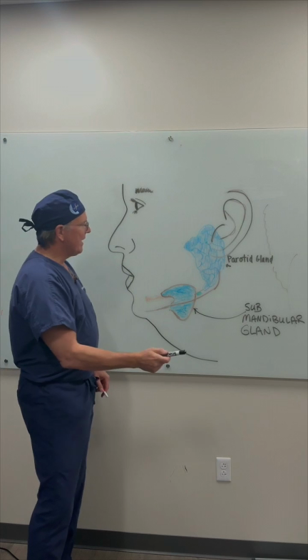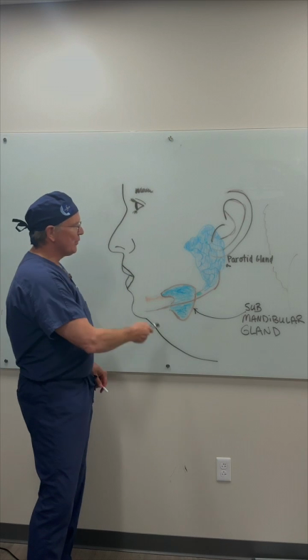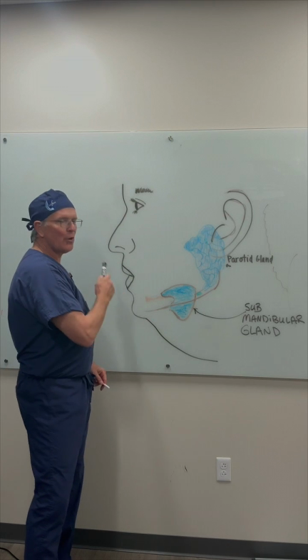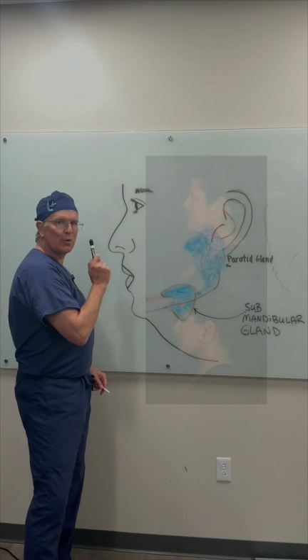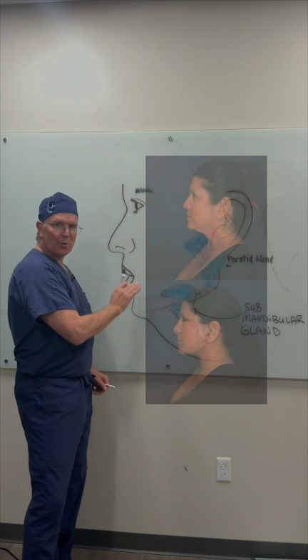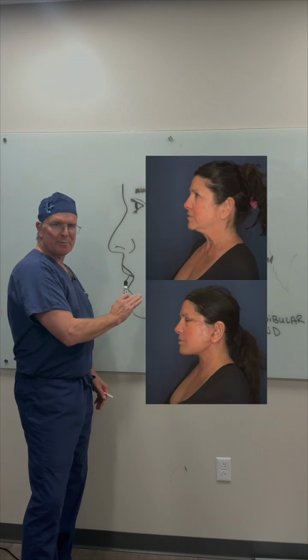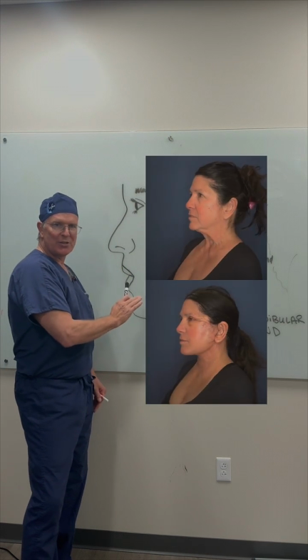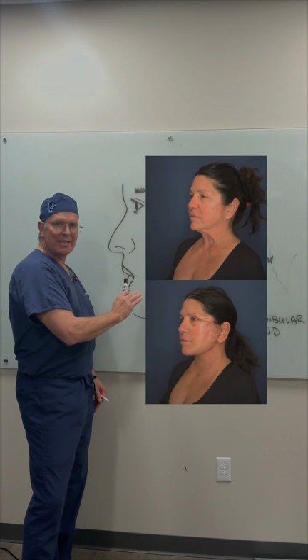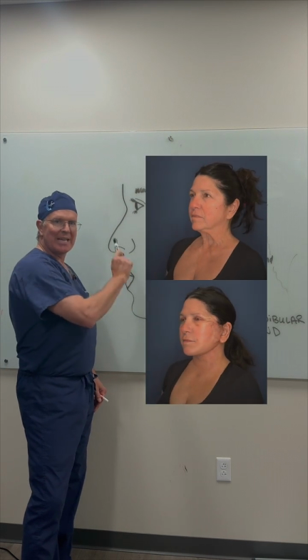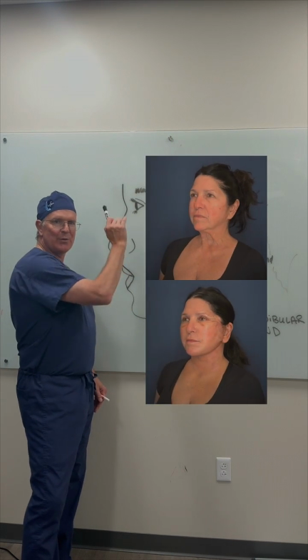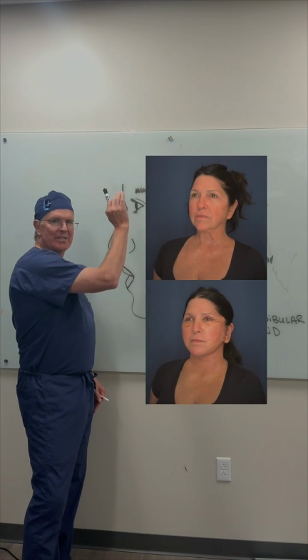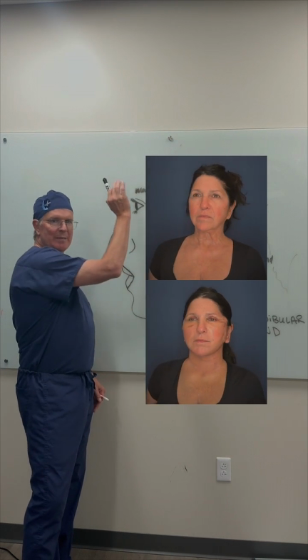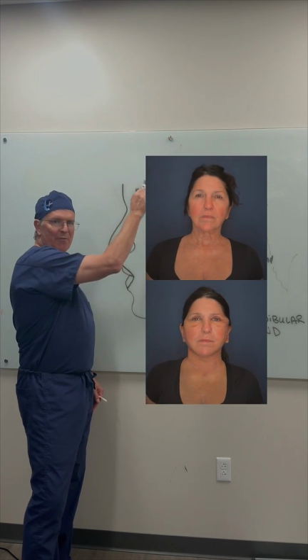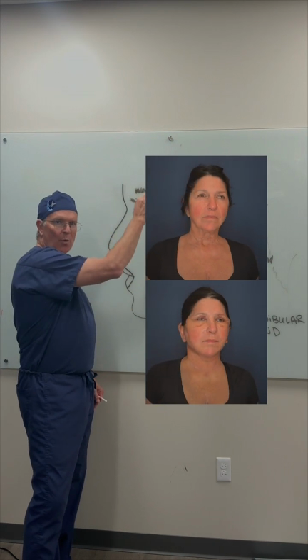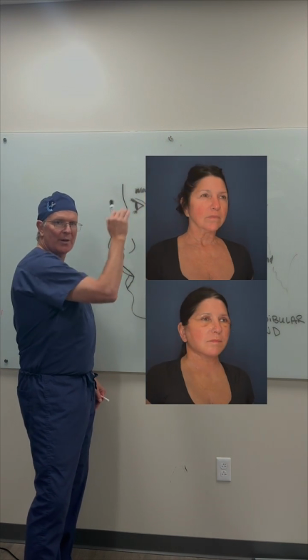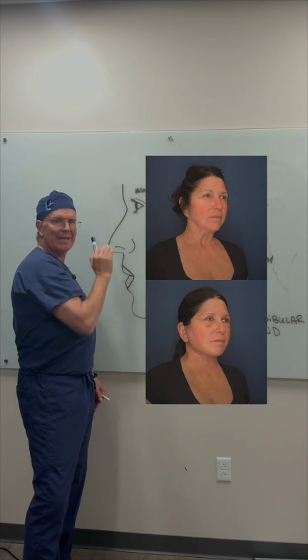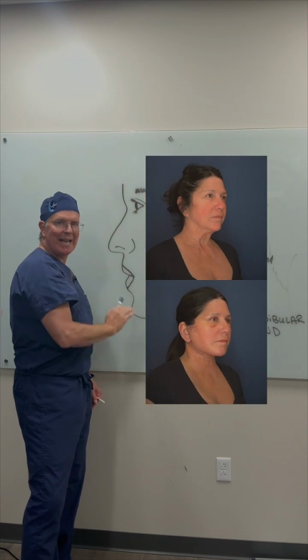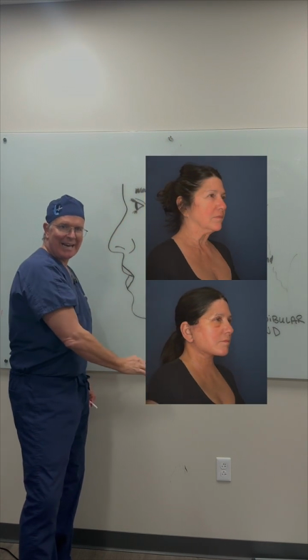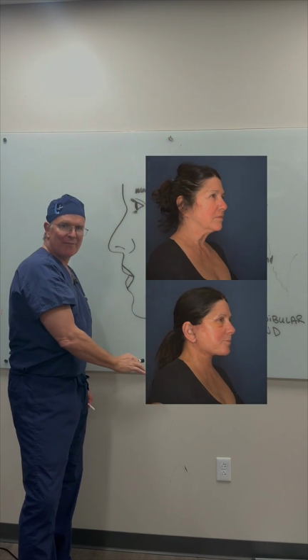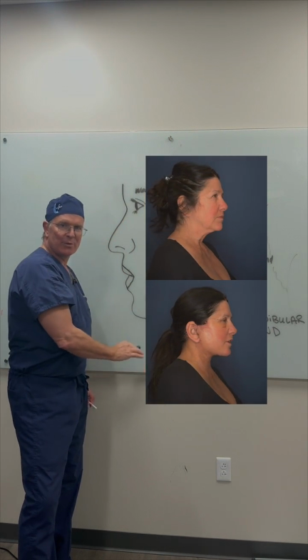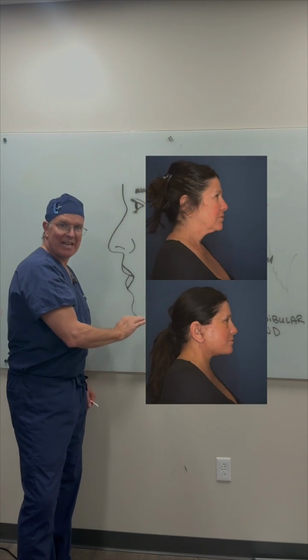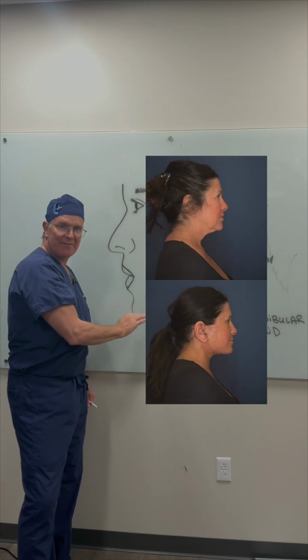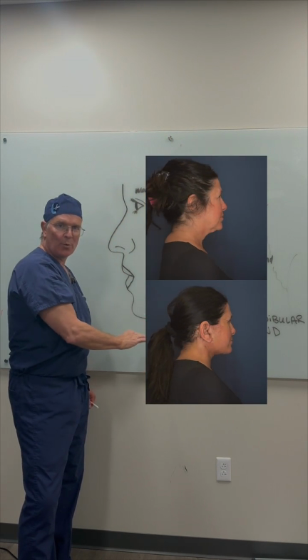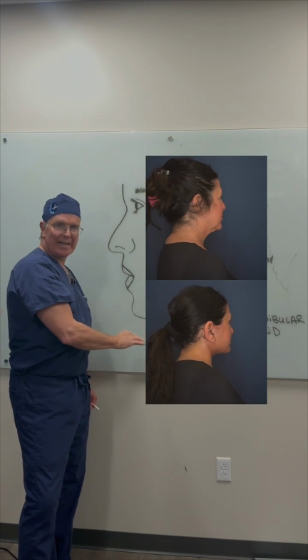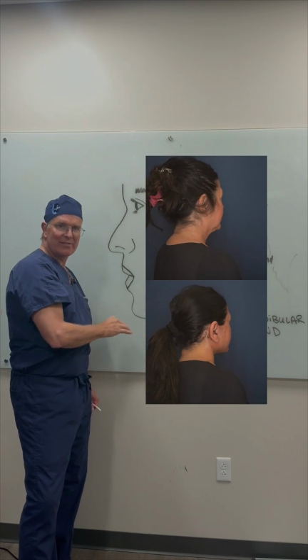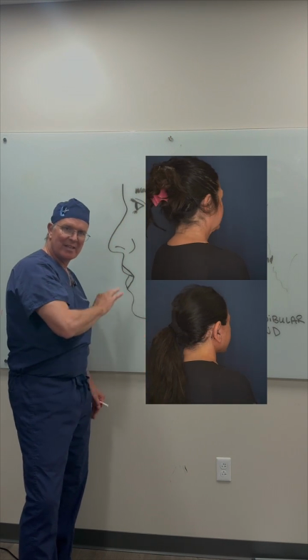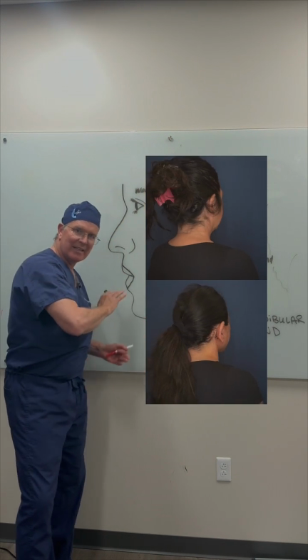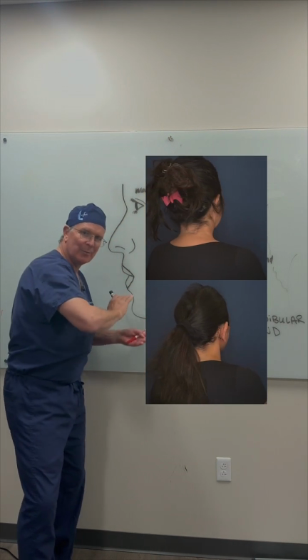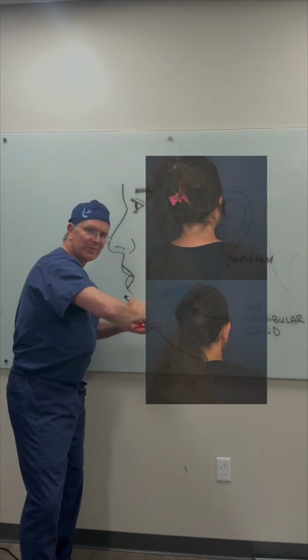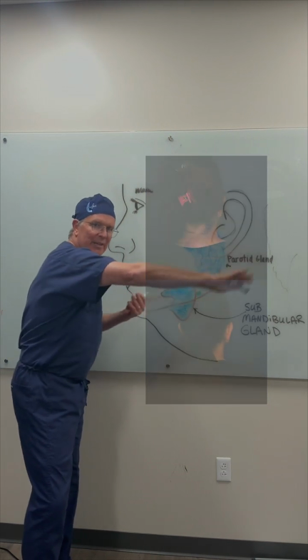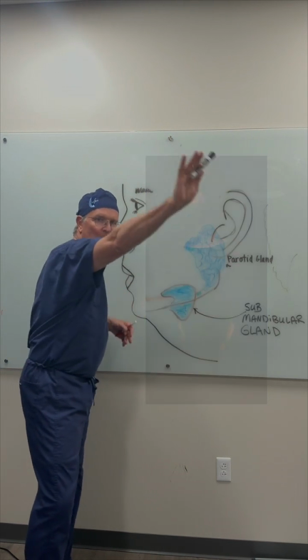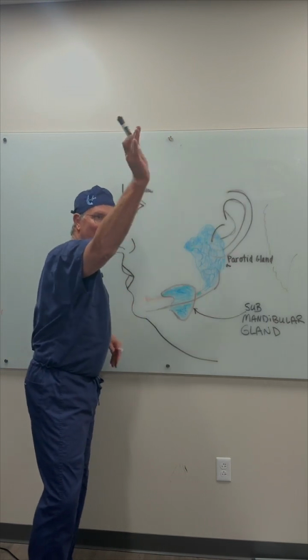Here's our gorgeous patient. You can see before and afterwards at four days, and then we'll take her away.